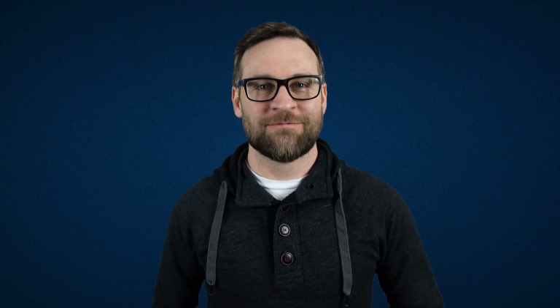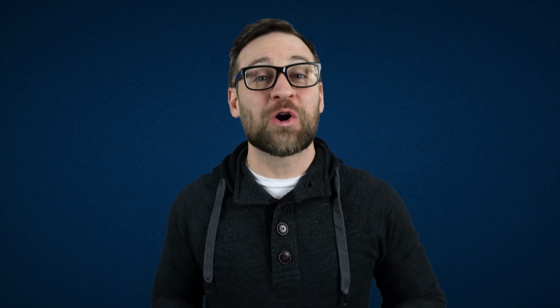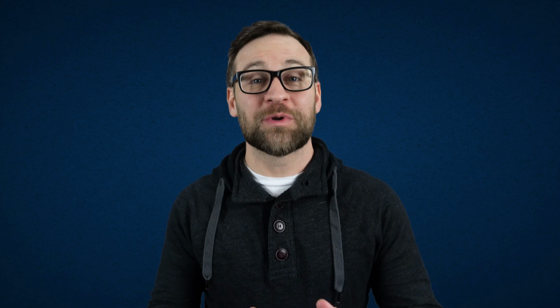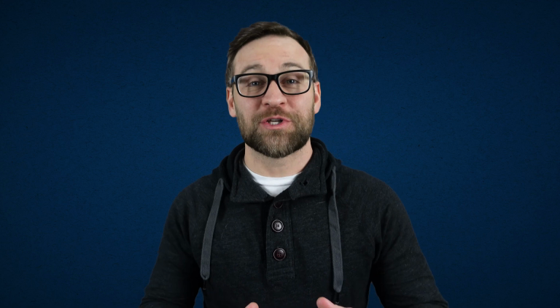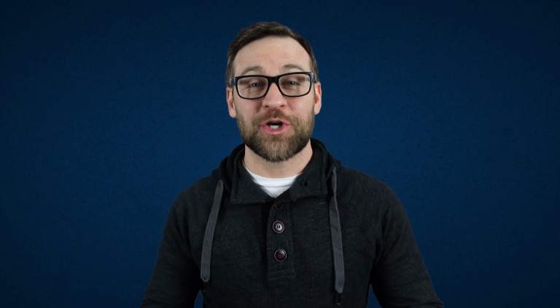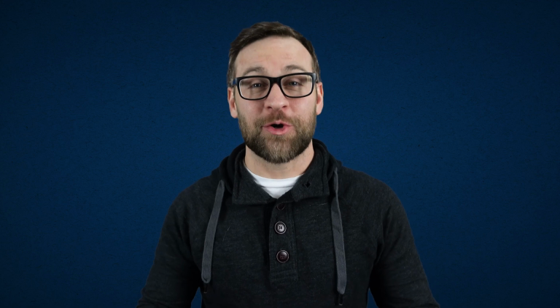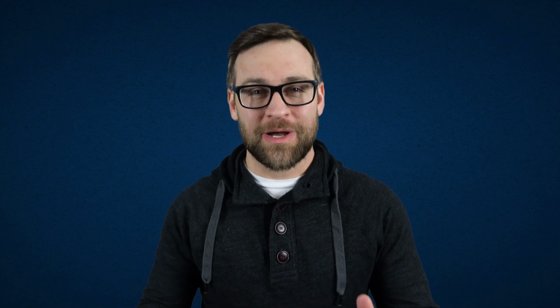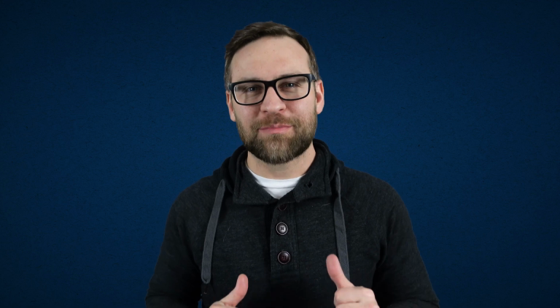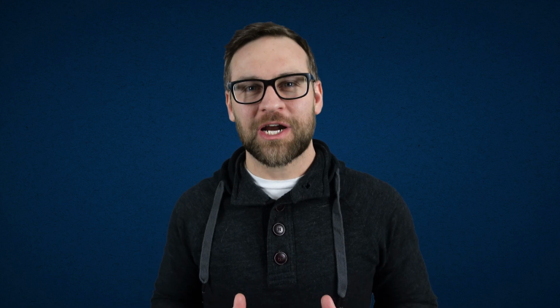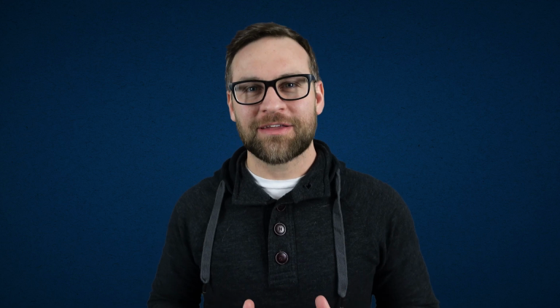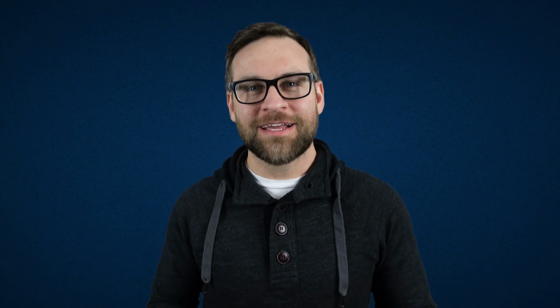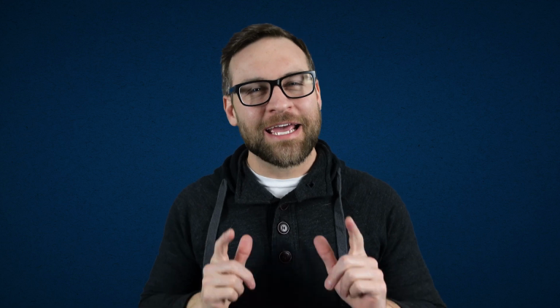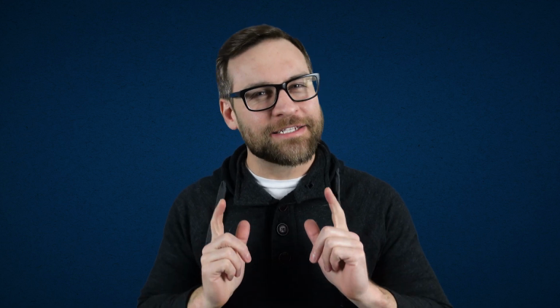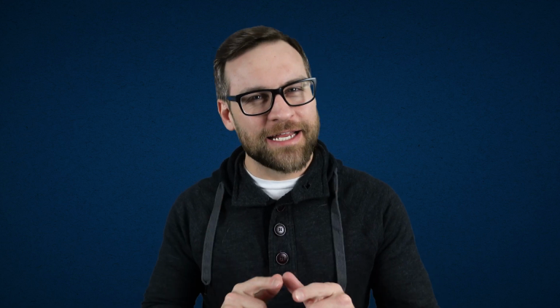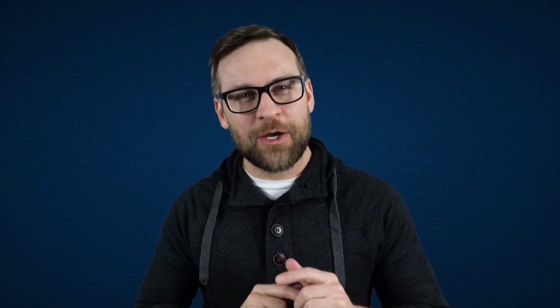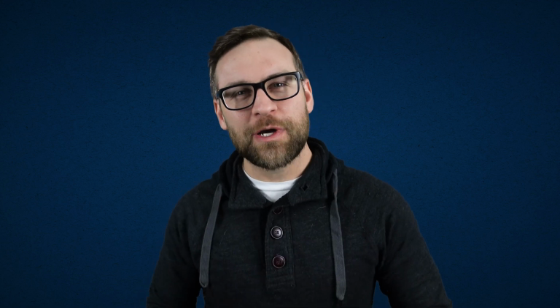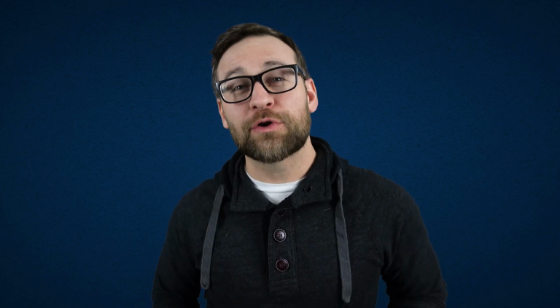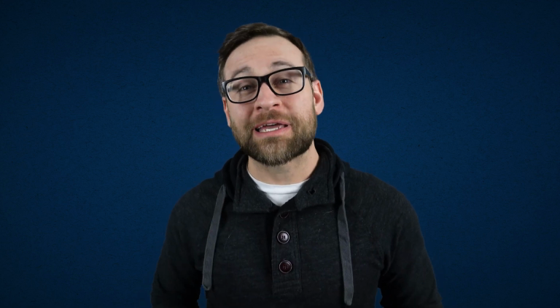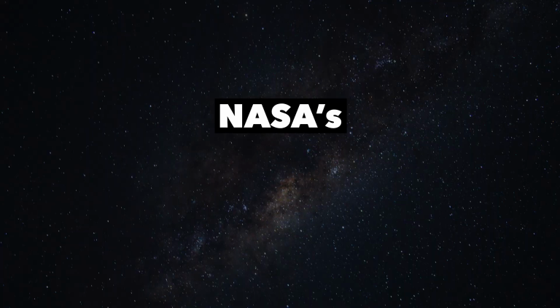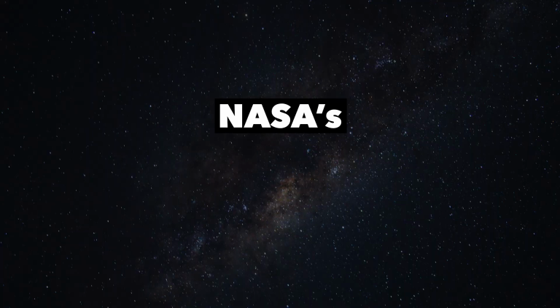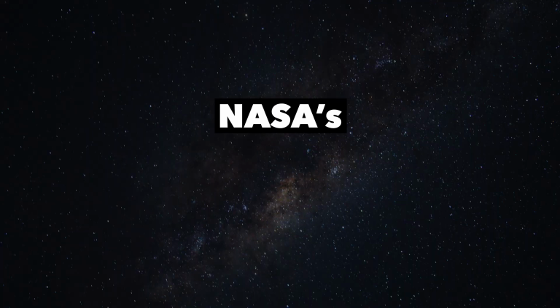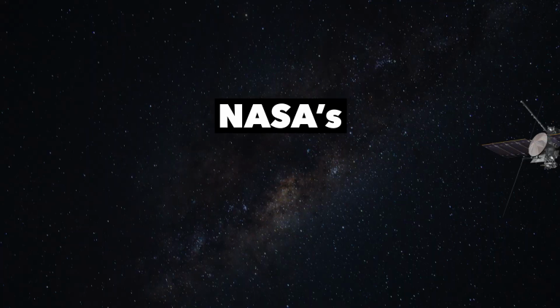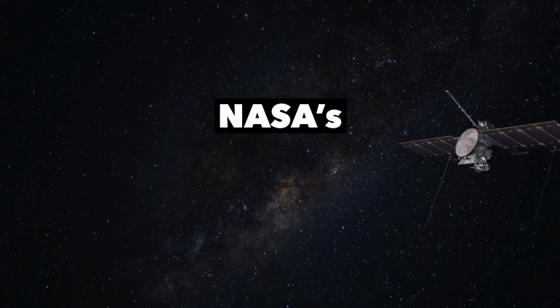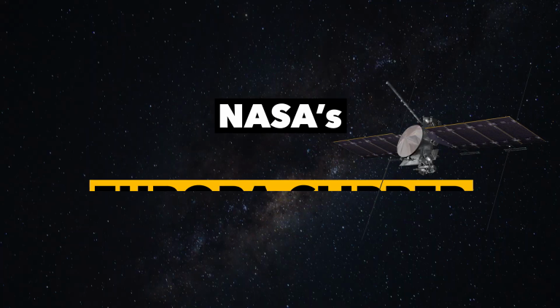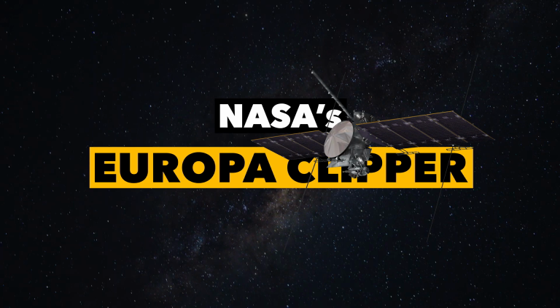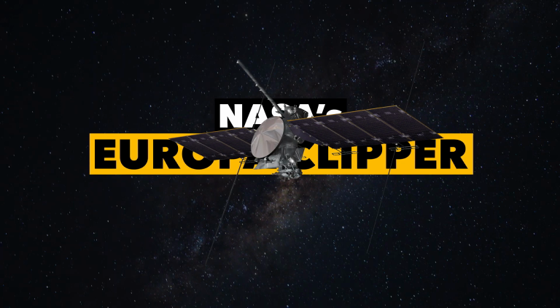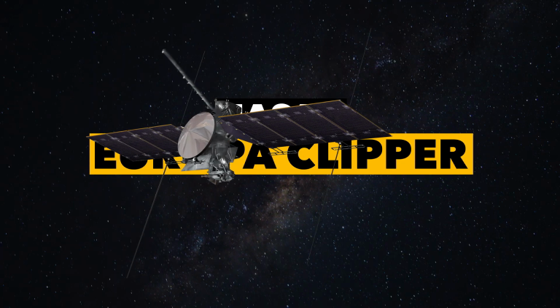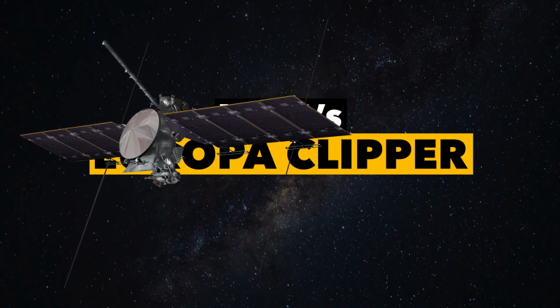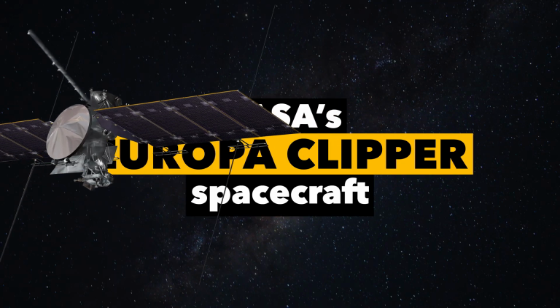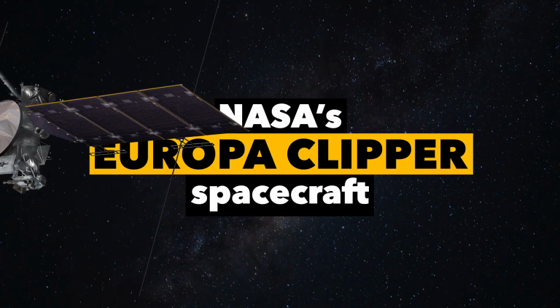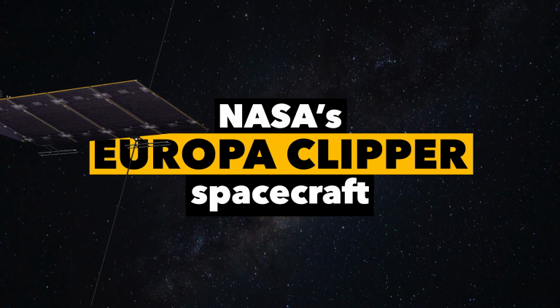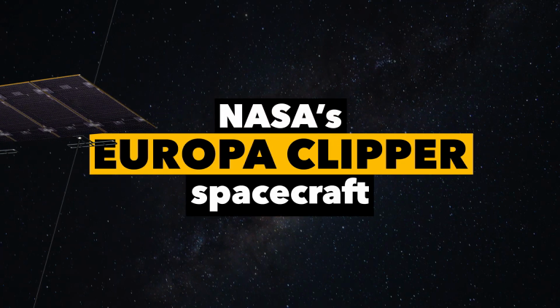Welcome to the show. I'm Jonathan, and today we look at NASA's Europa Clipper spacecraft.